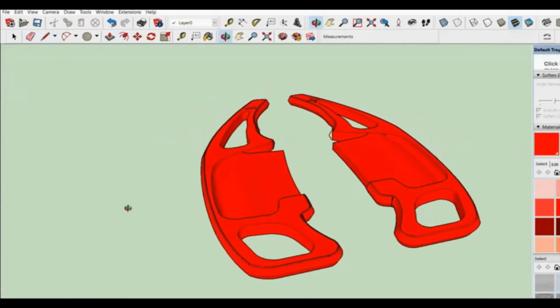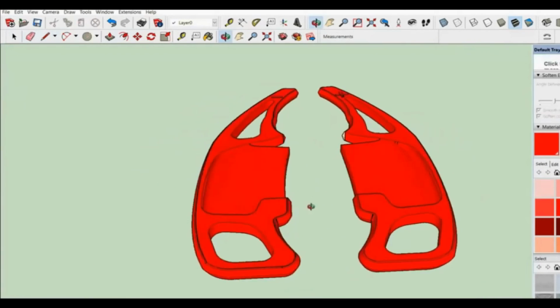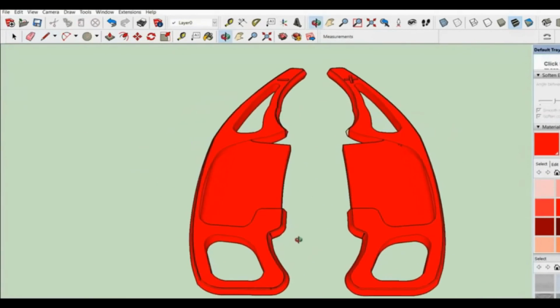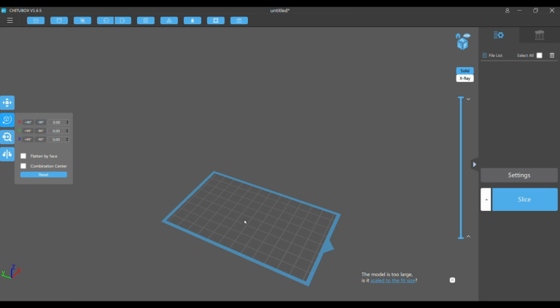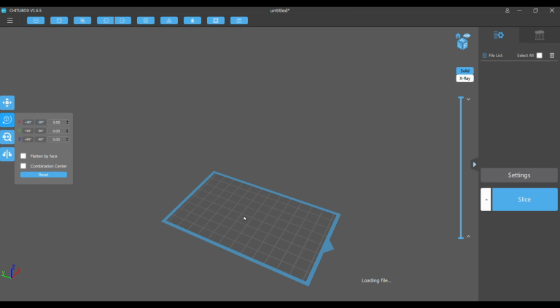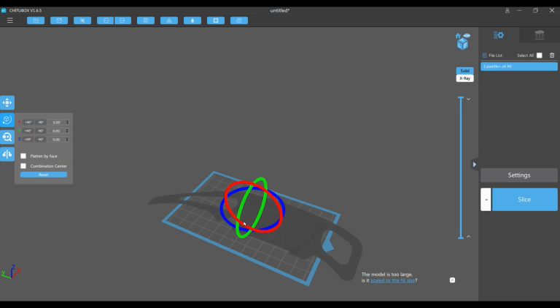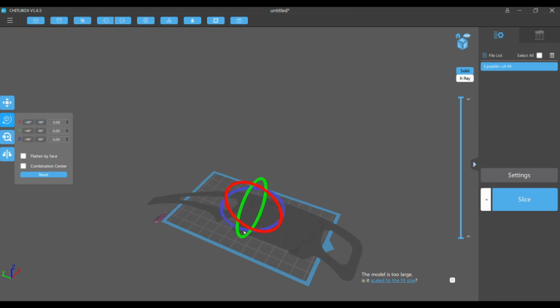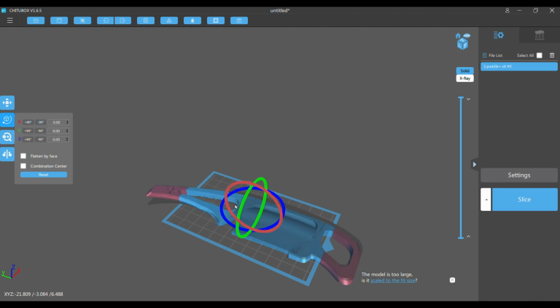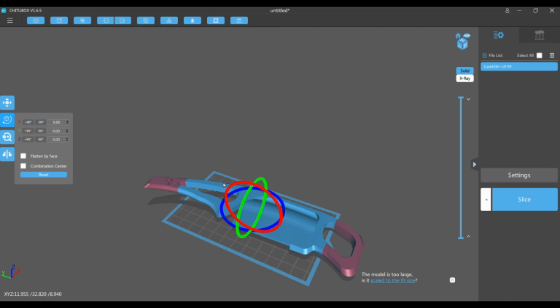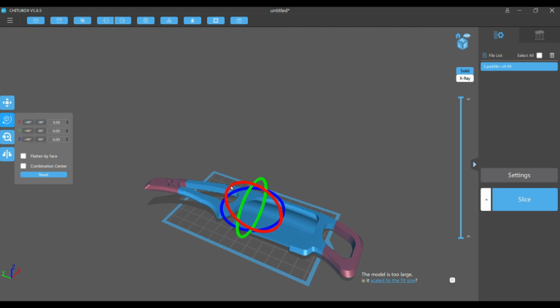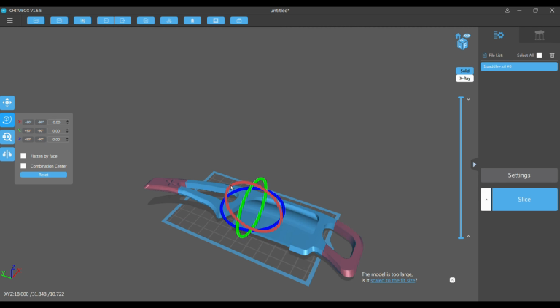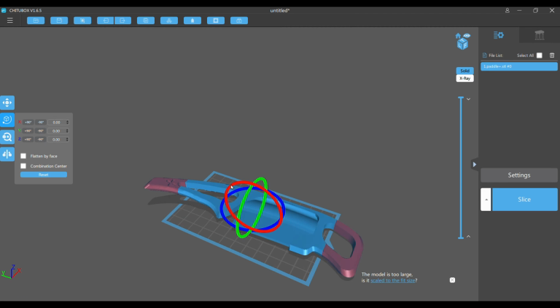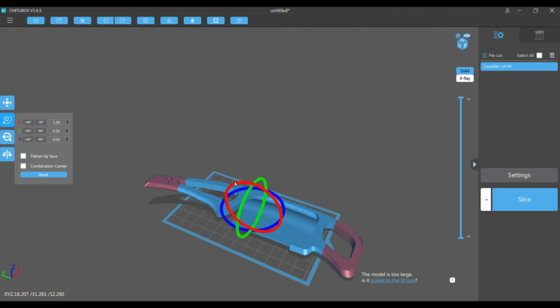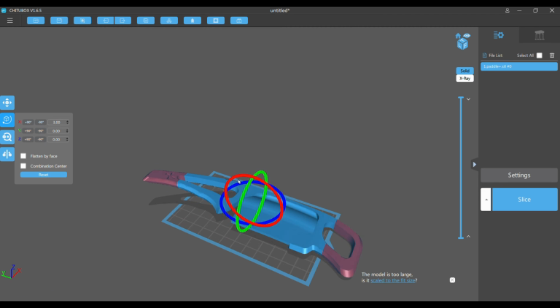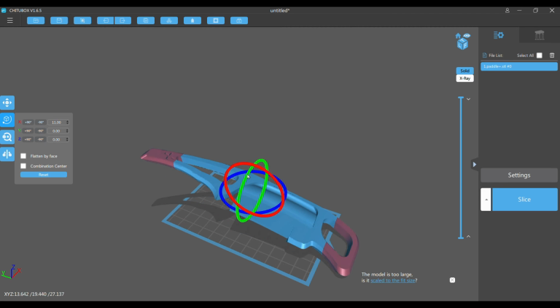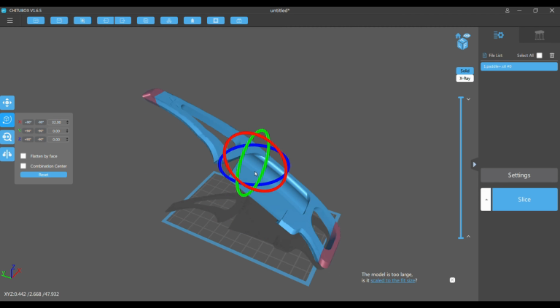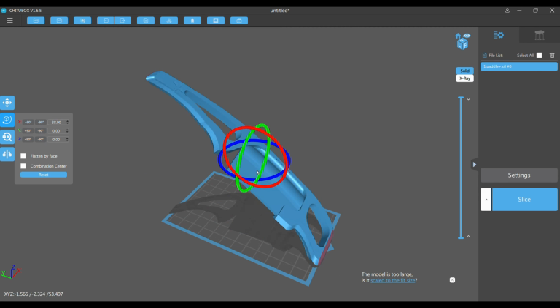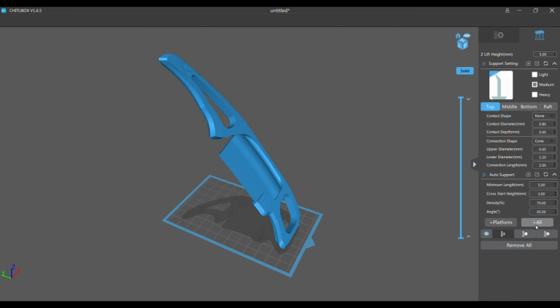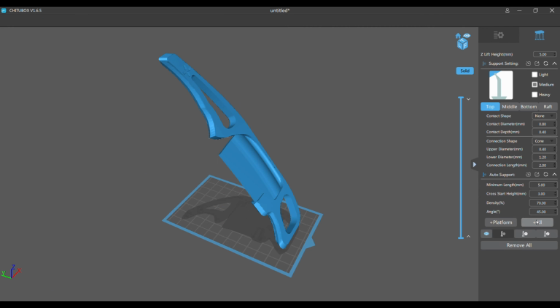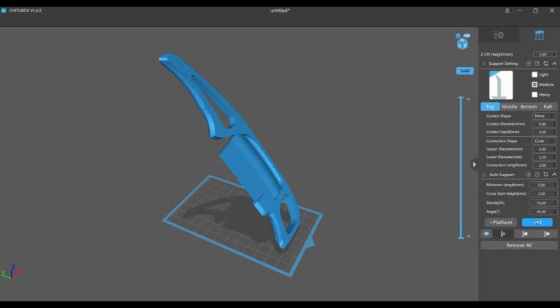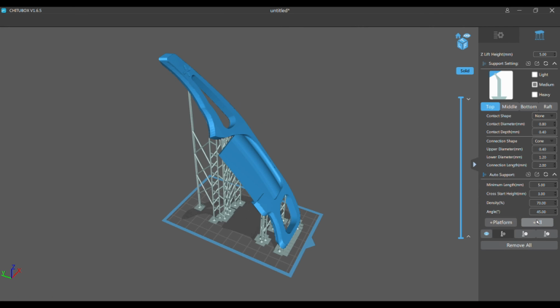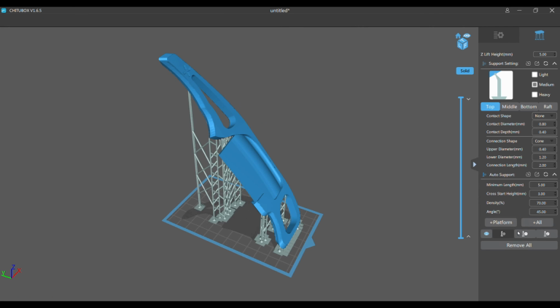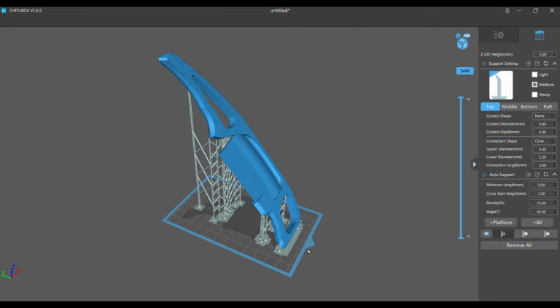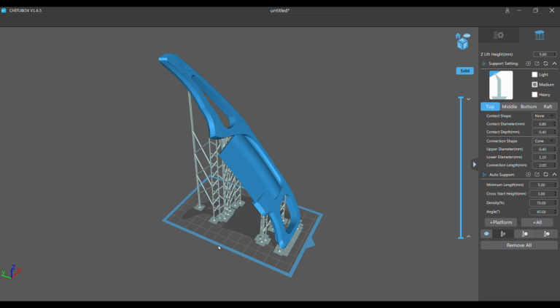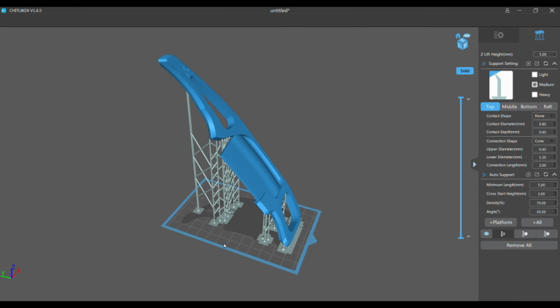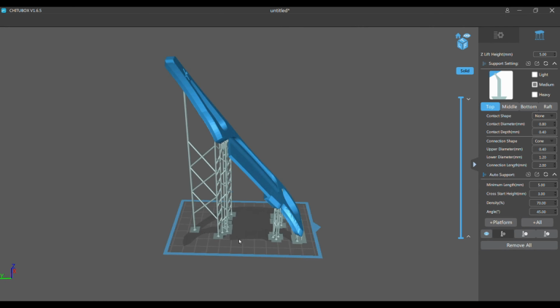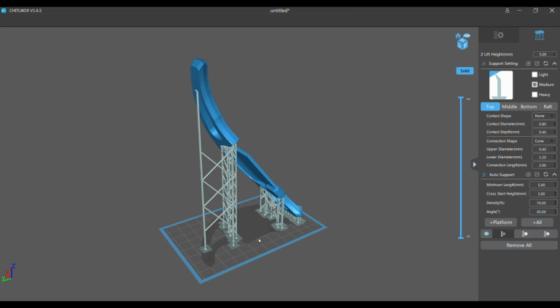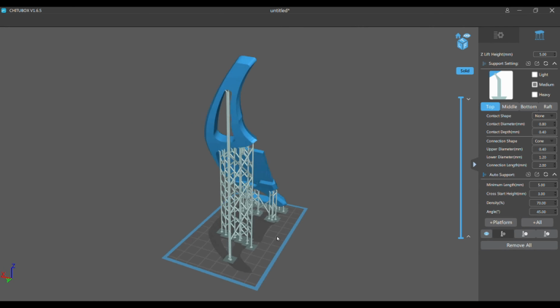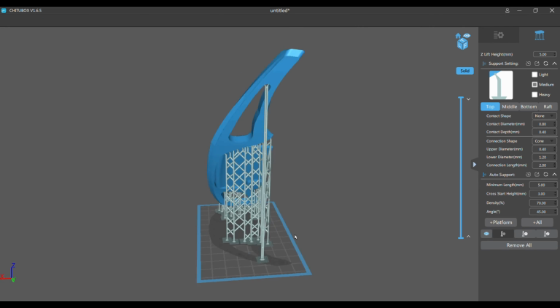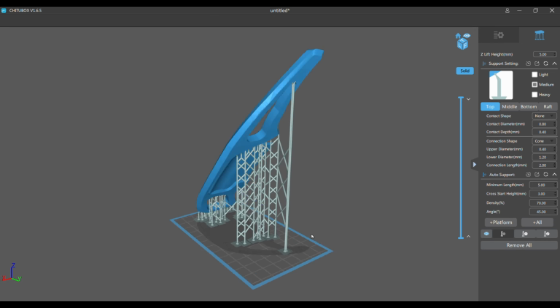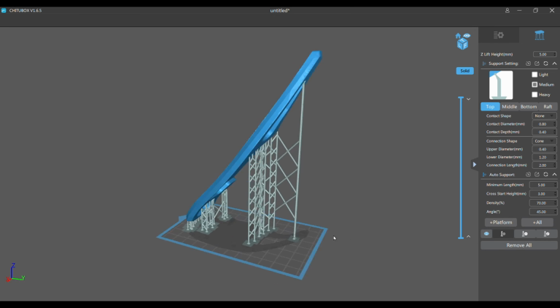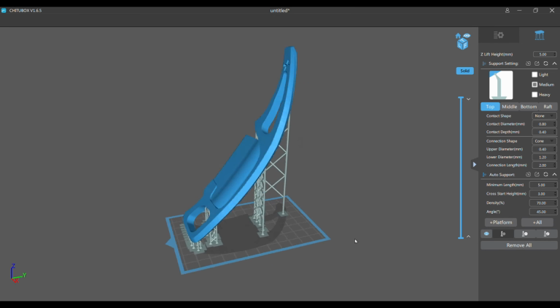This is Cheetobox Slicer Software. Basically you will tell the printer how to print the model and where to put the supports to hold the model while printing.